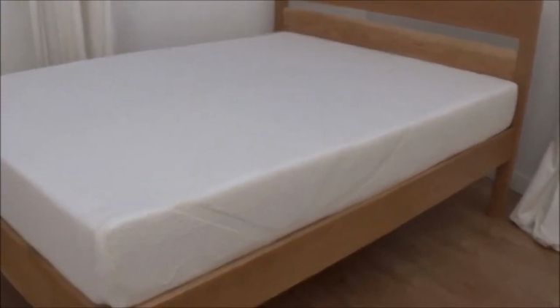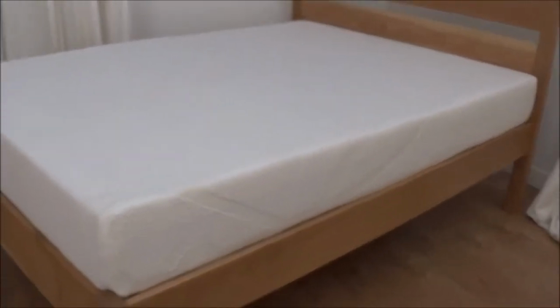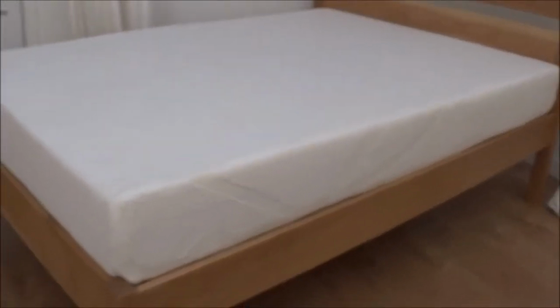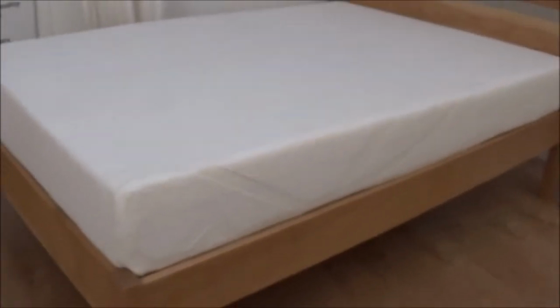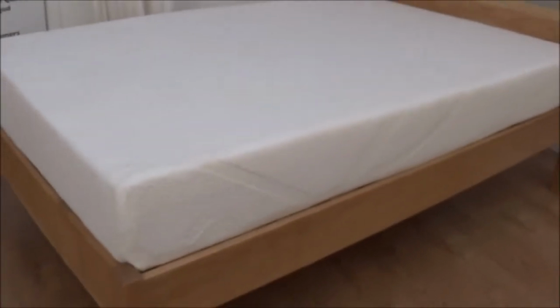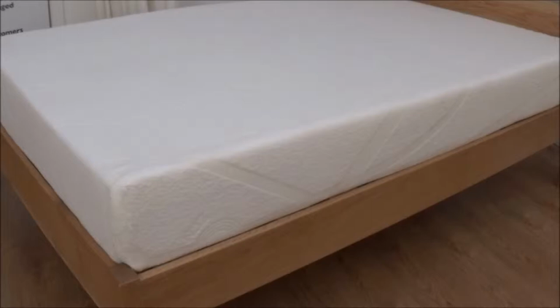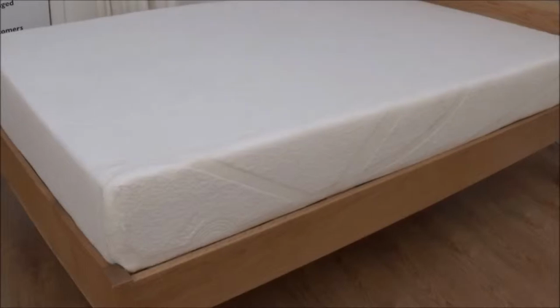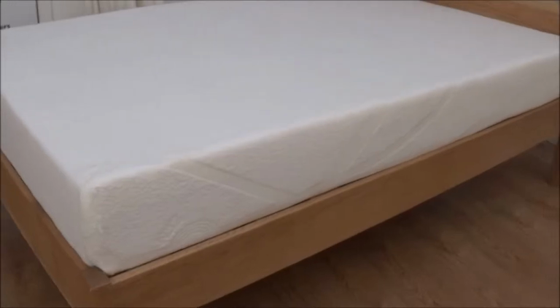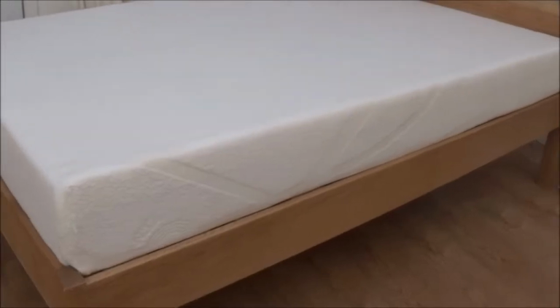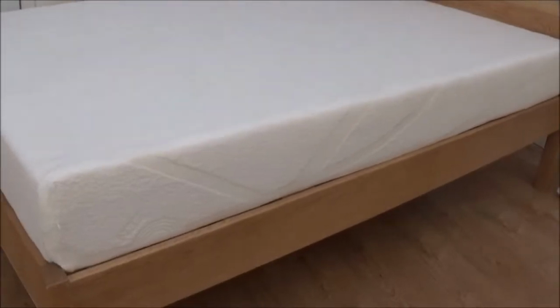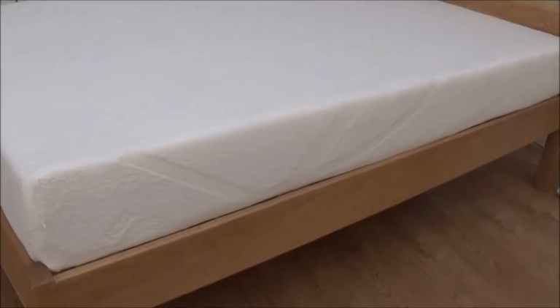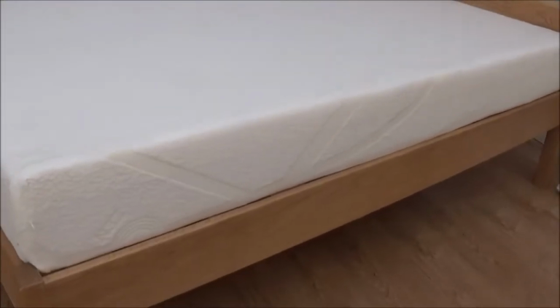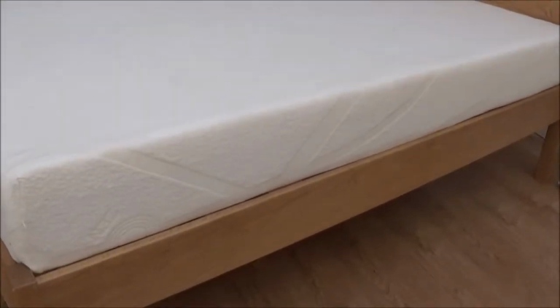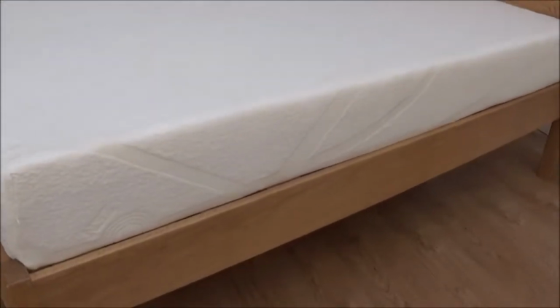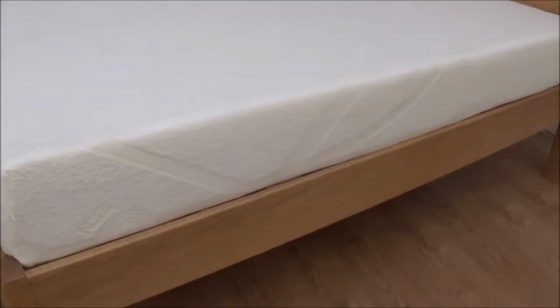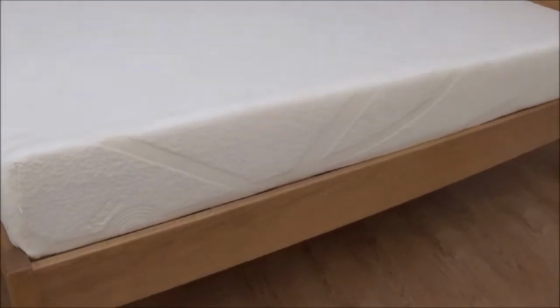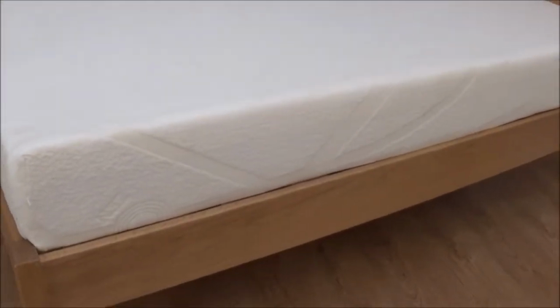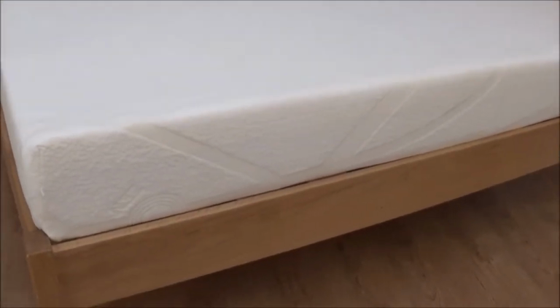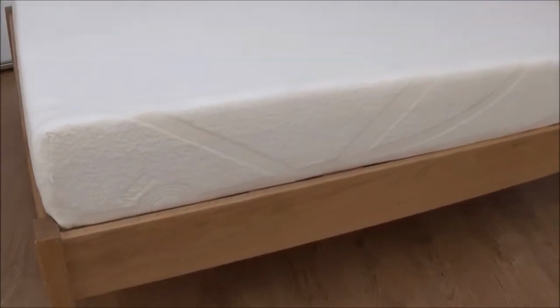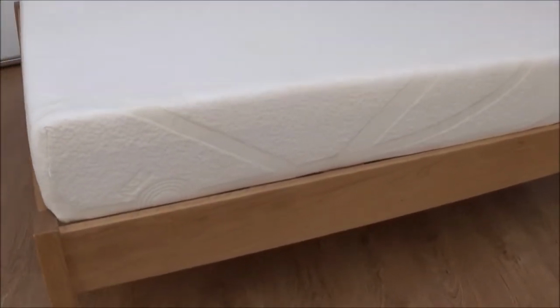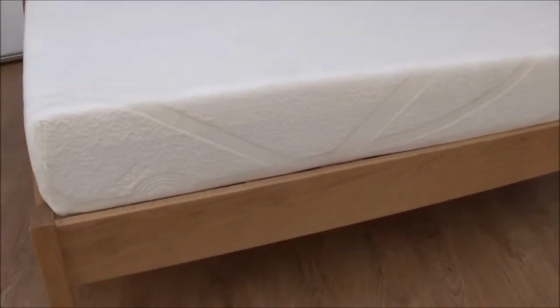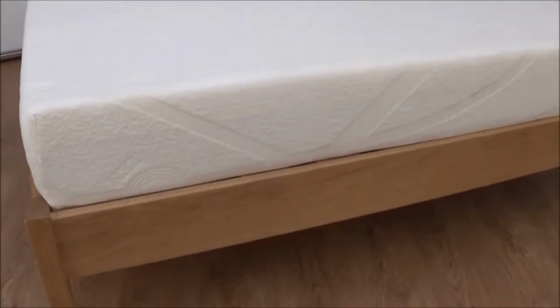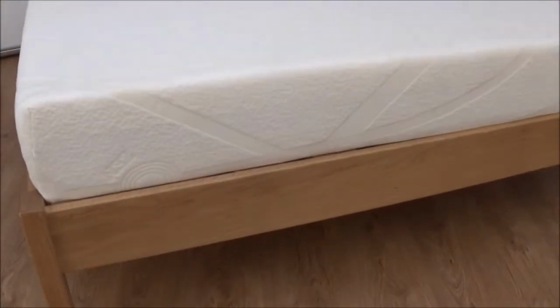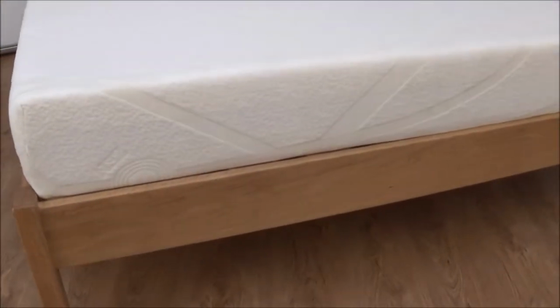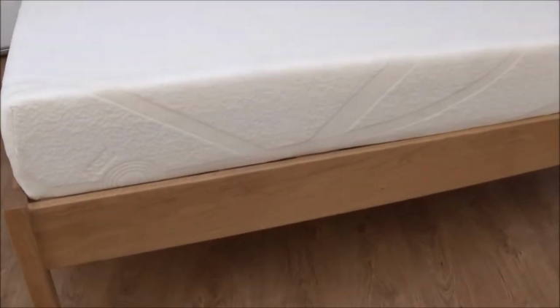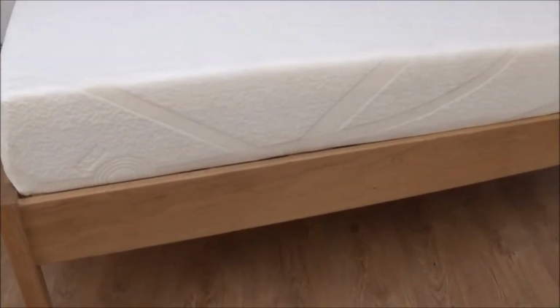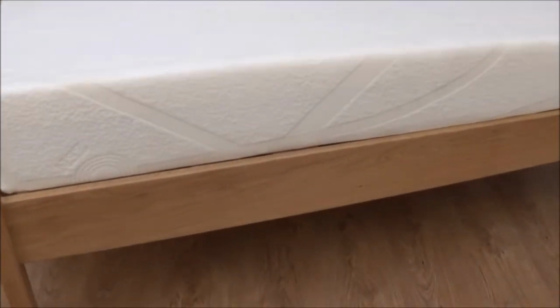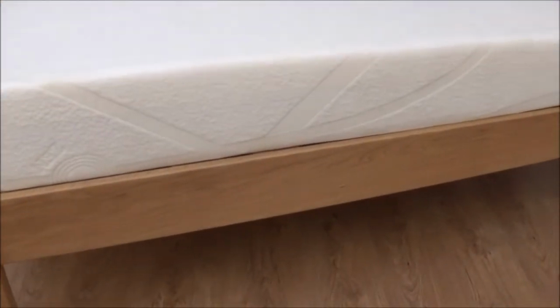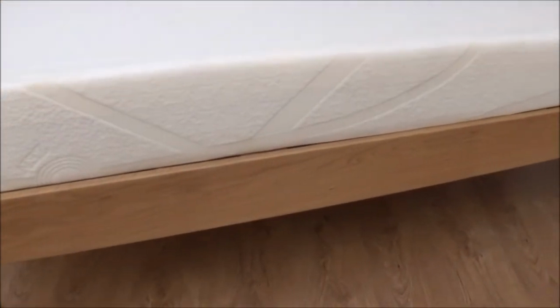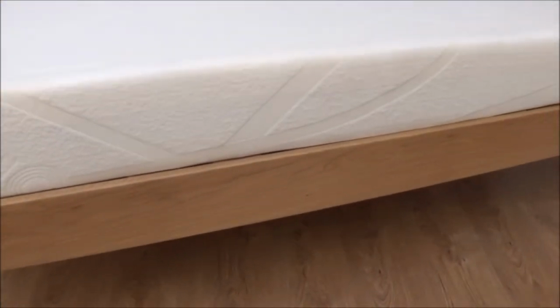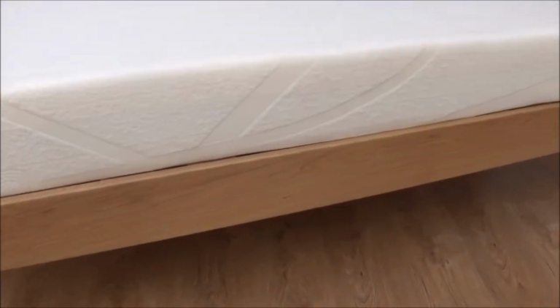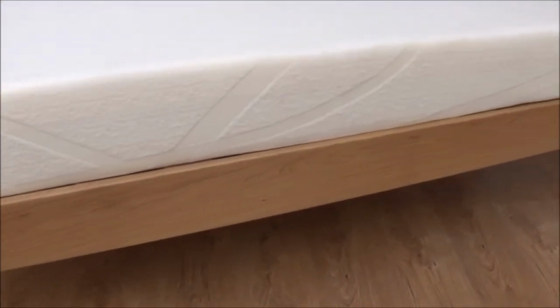That's our side rails. Again, solid oak, 6 inches deep.